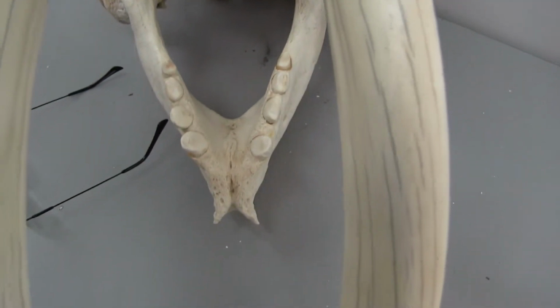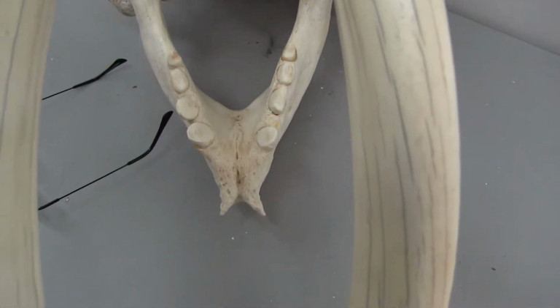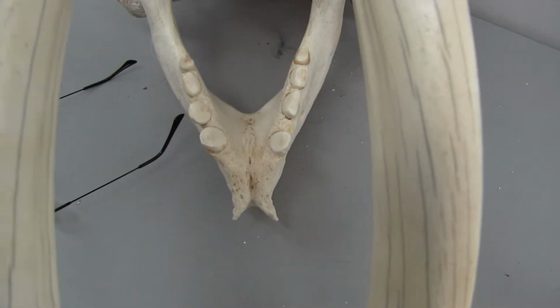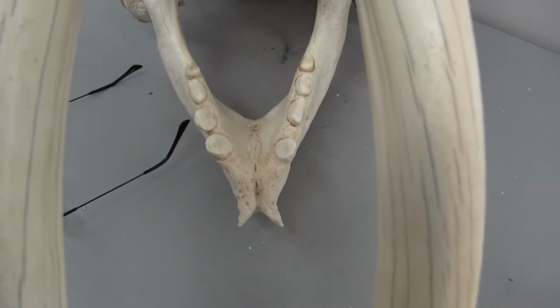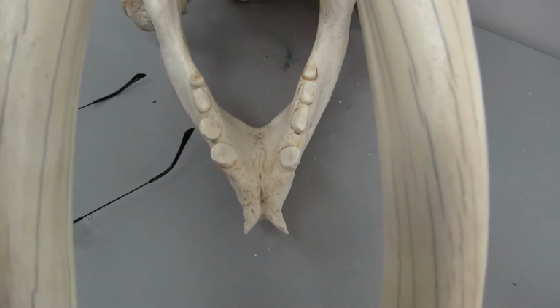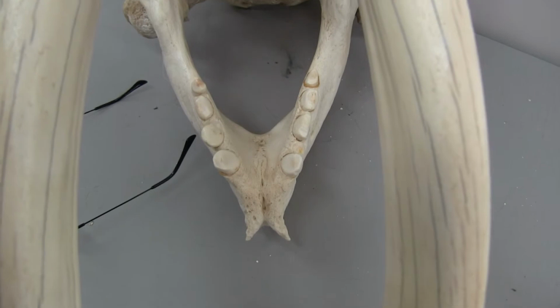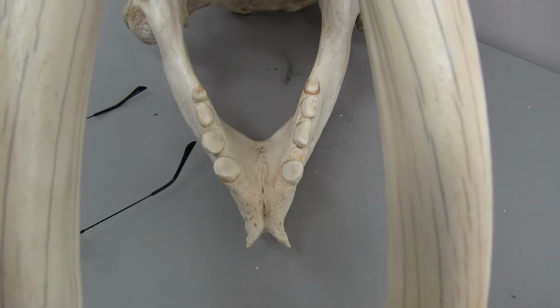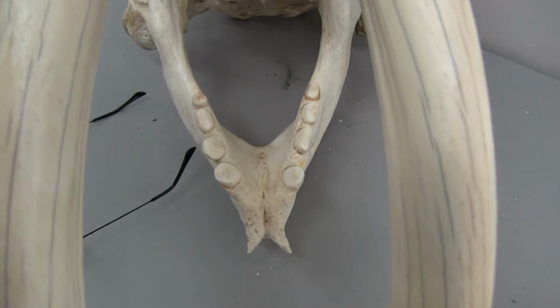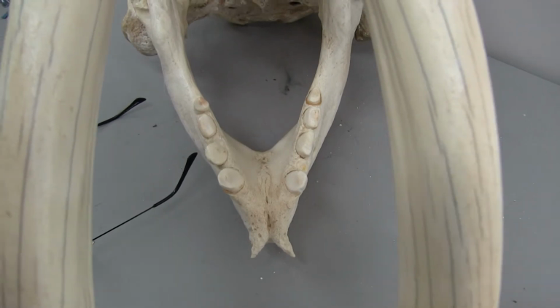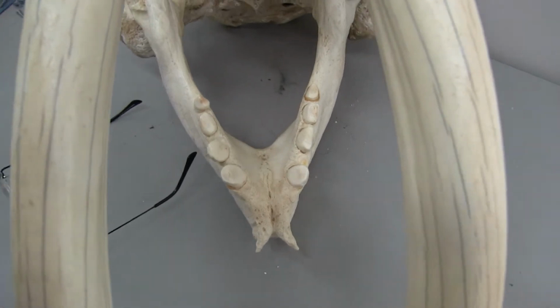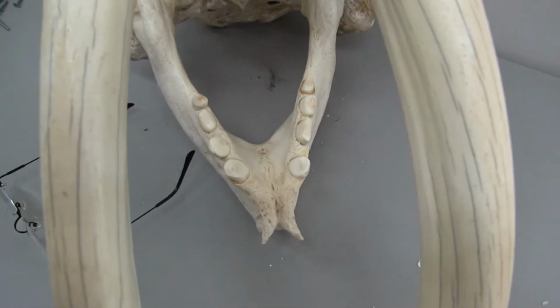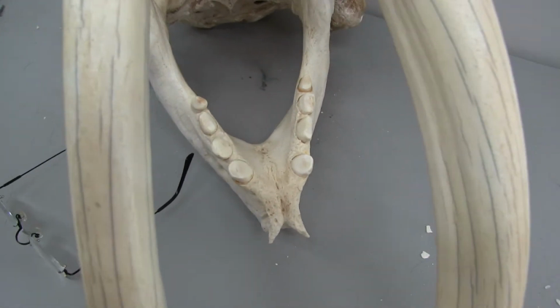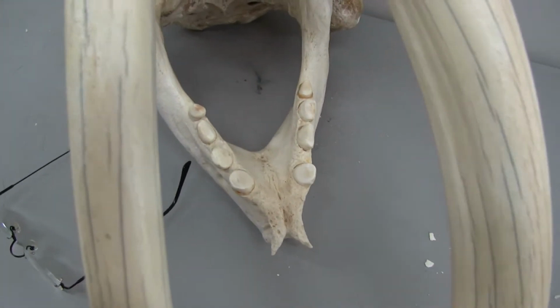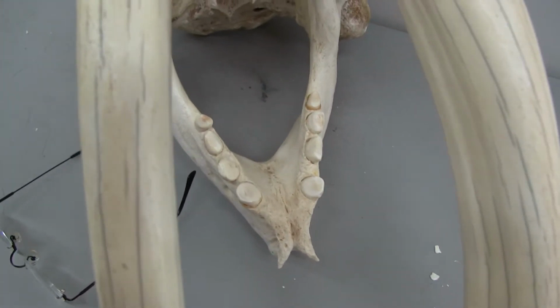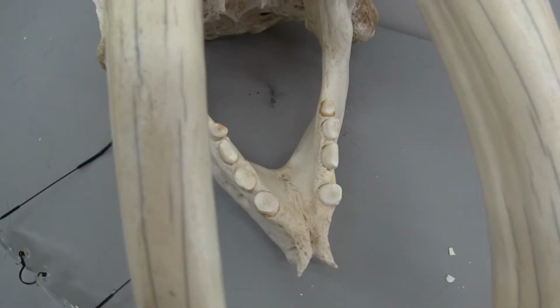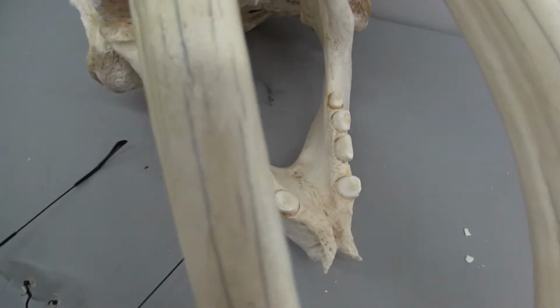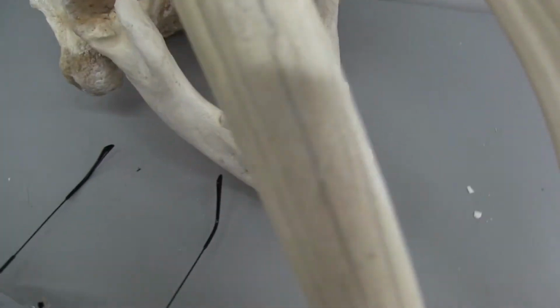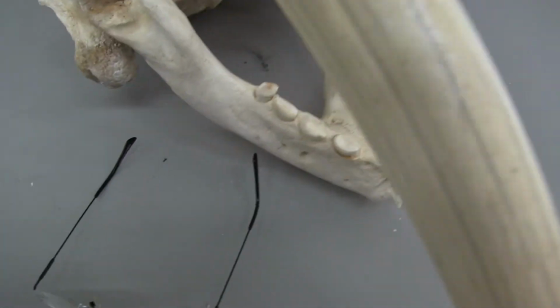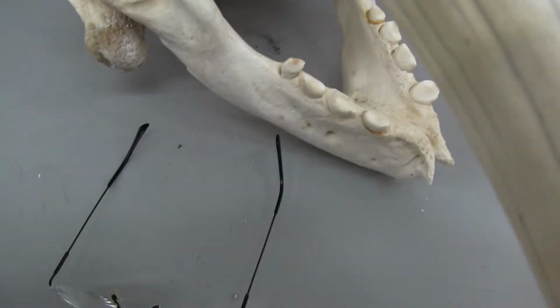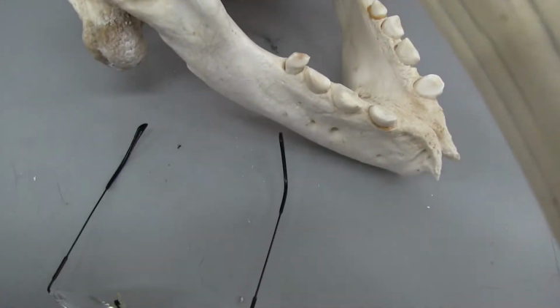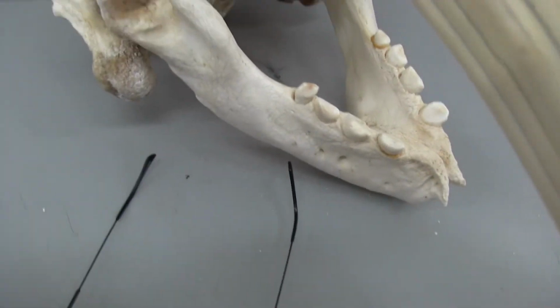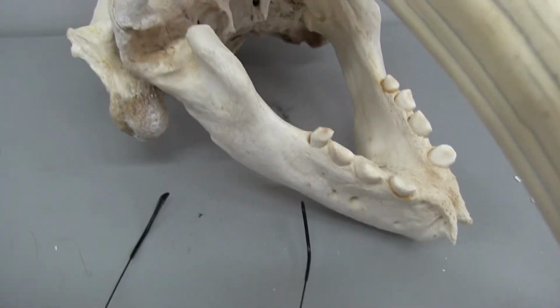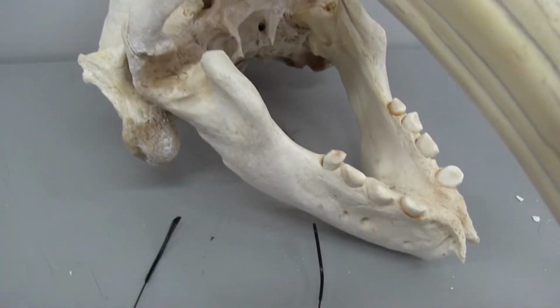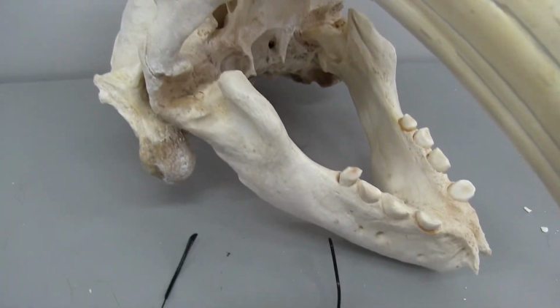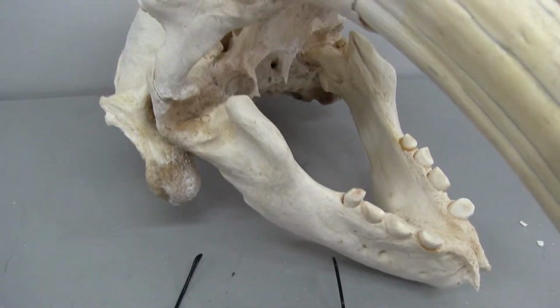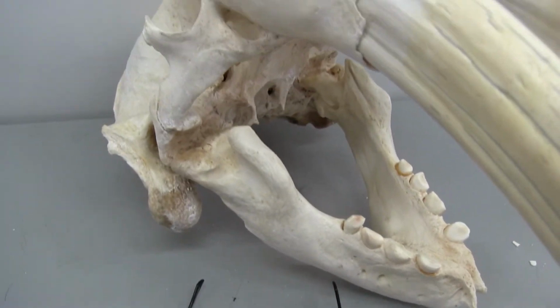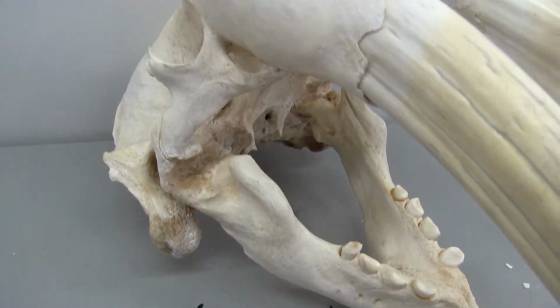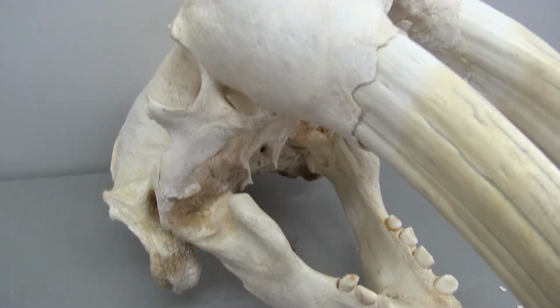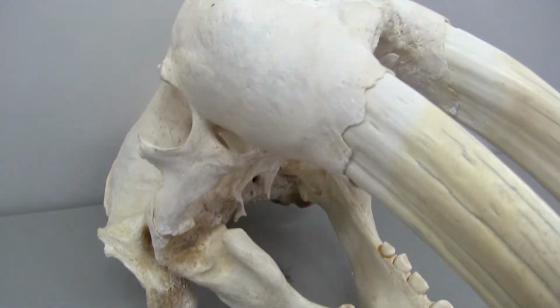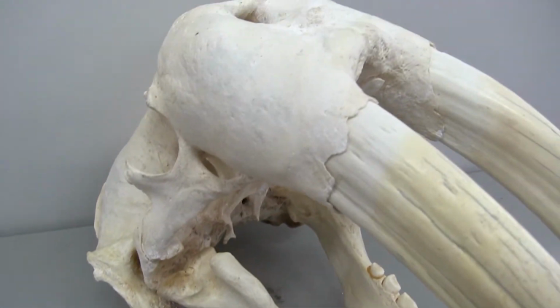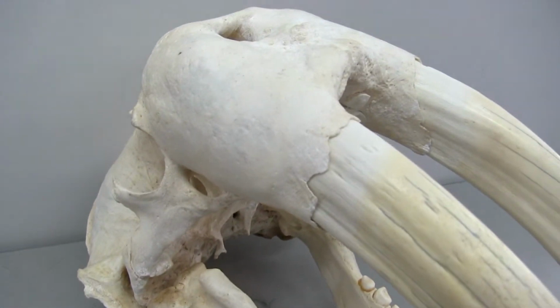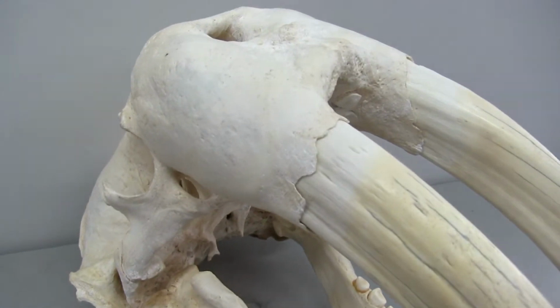And again, he's got all of his teeth. I mean, frankly, this is my favorite.